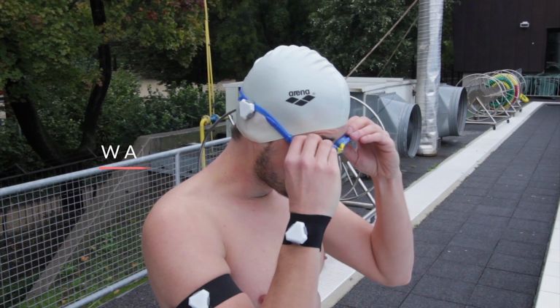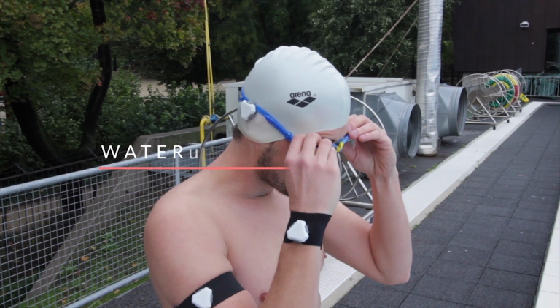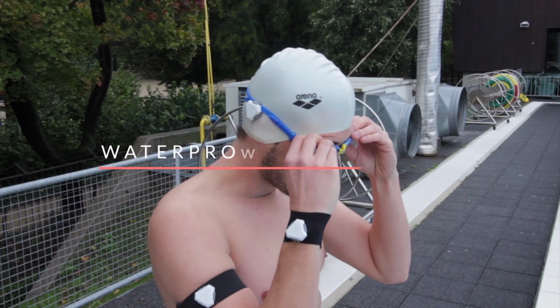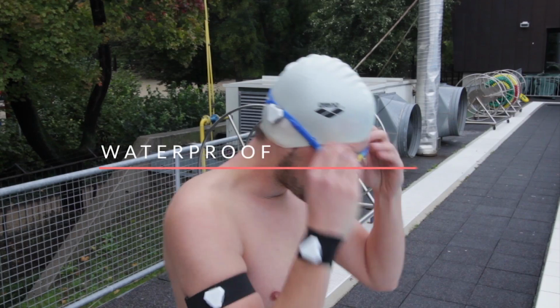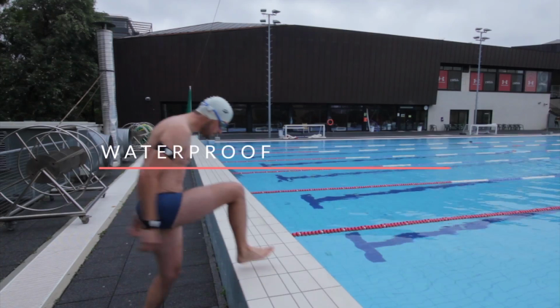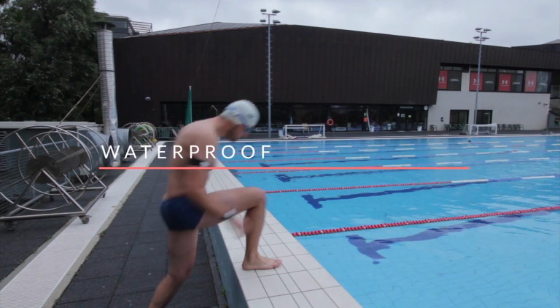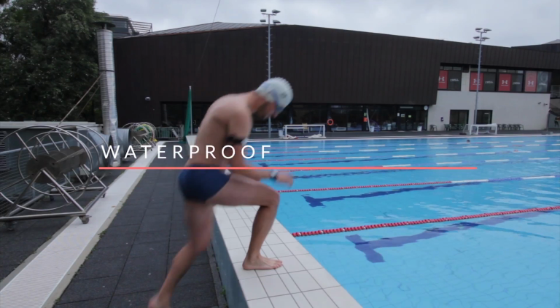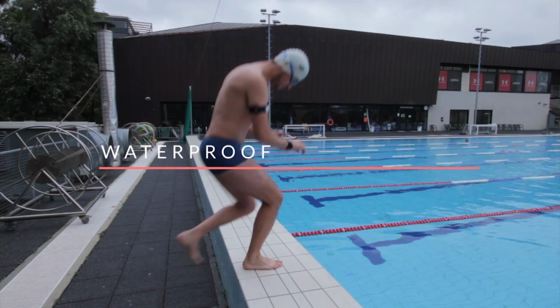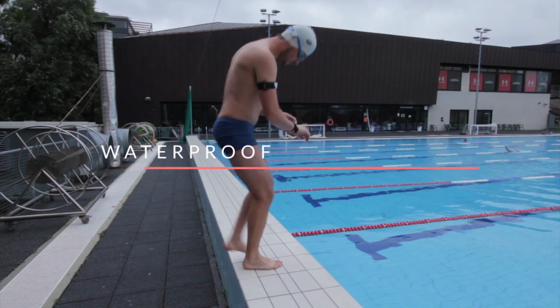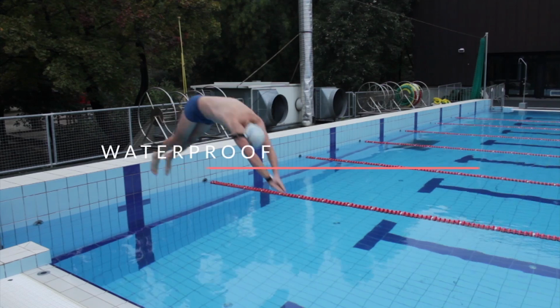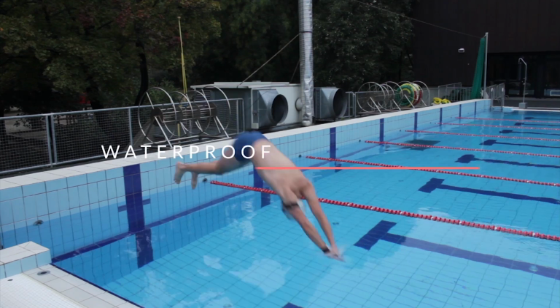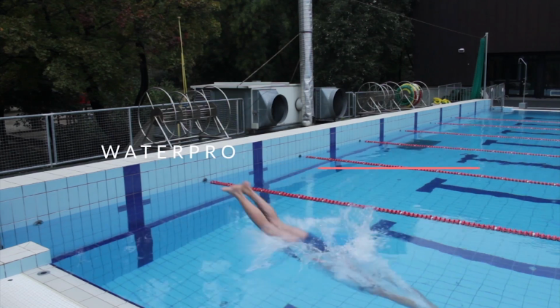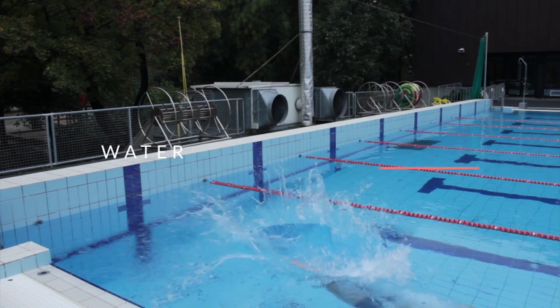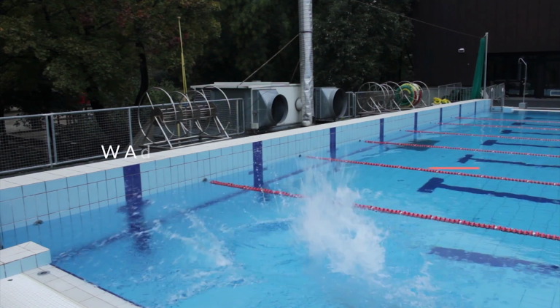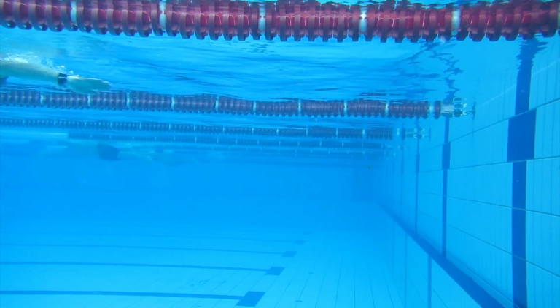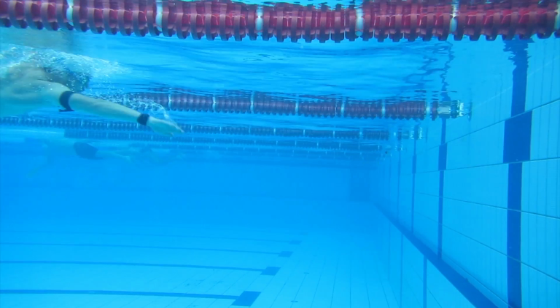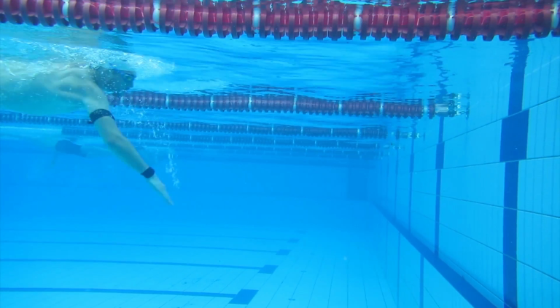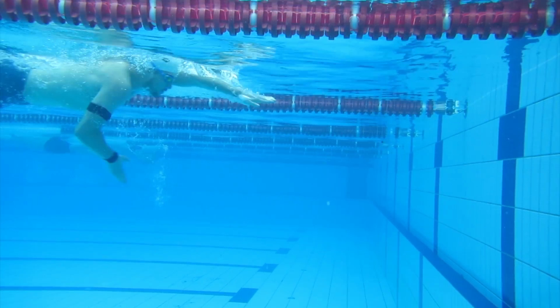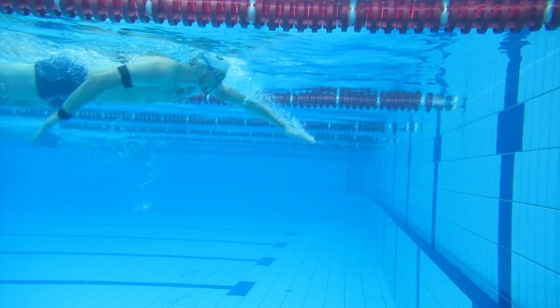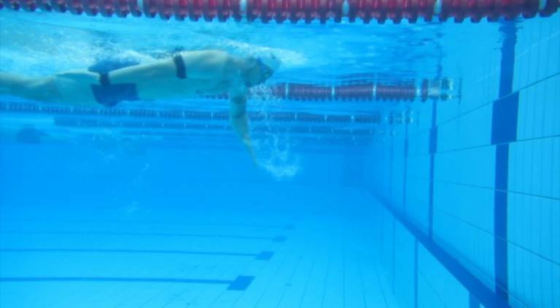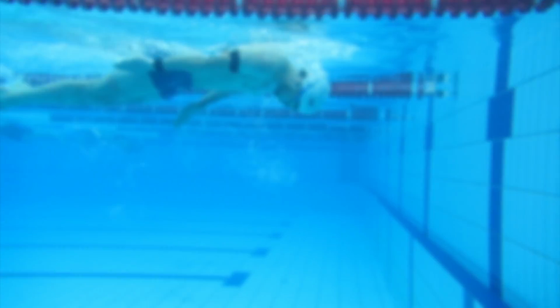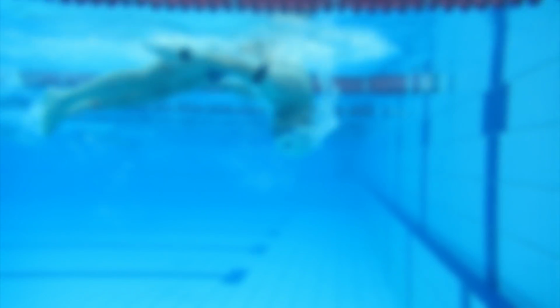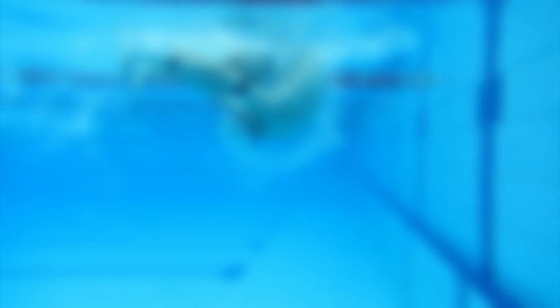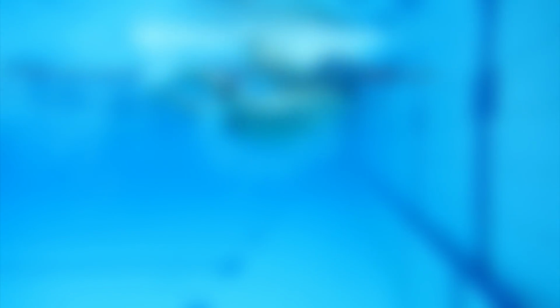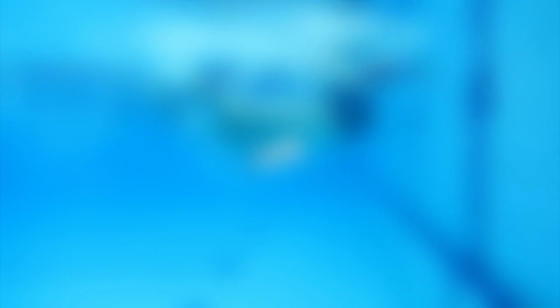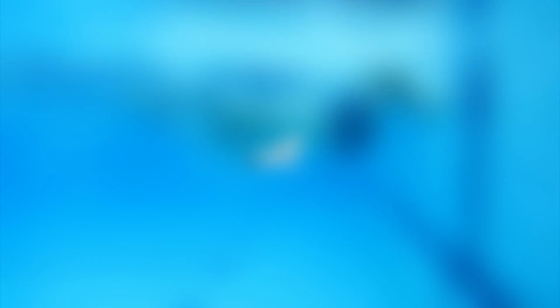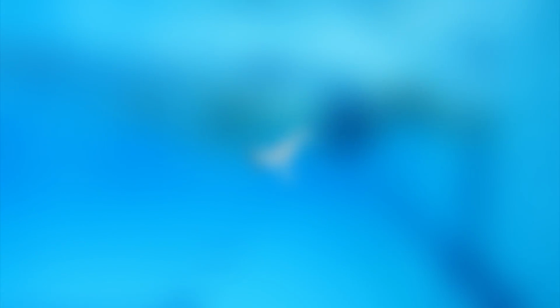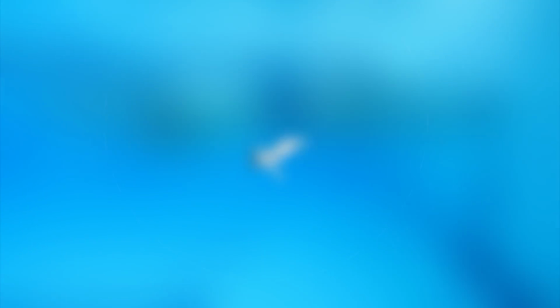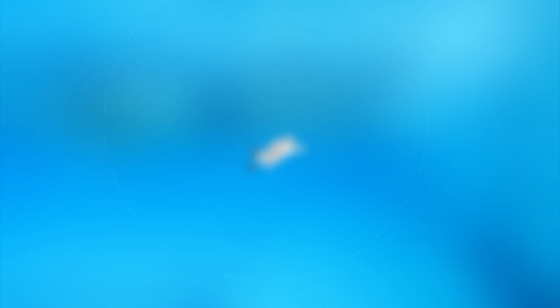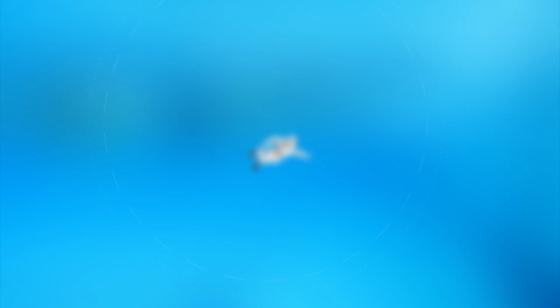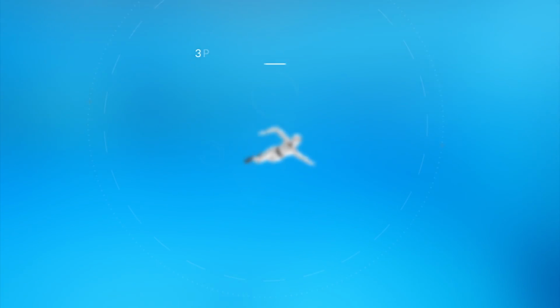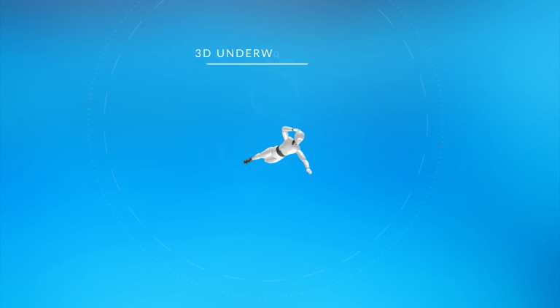Capturing movements underwater used to require an array of cameras. Not anymore, because Notches are completely waterproof.